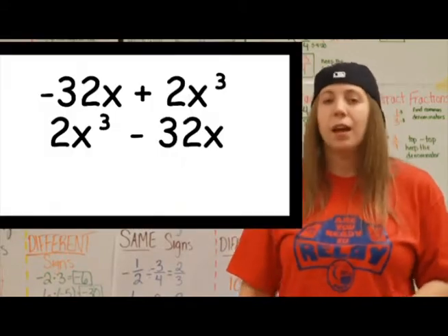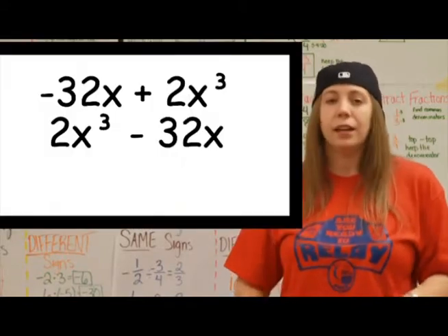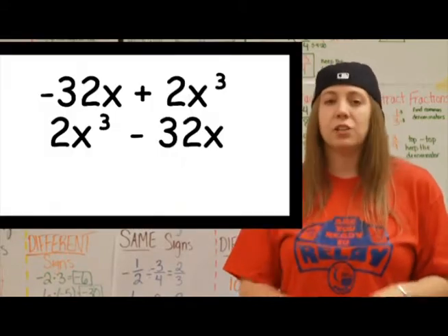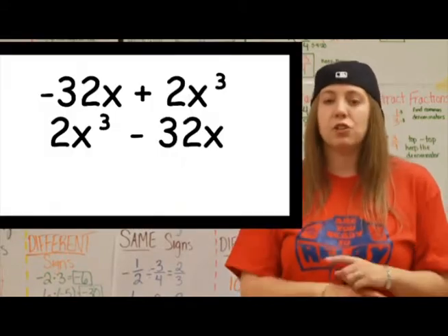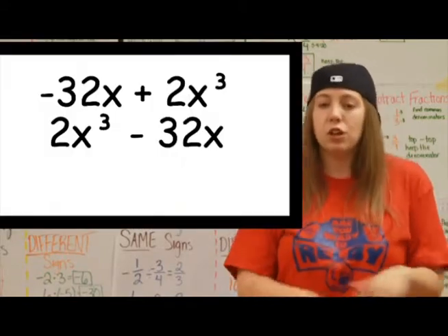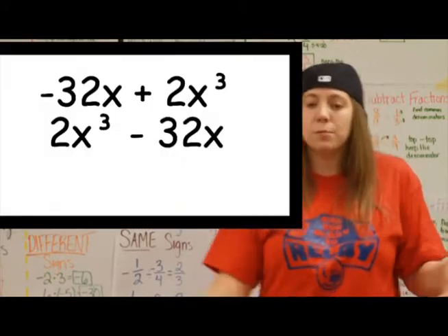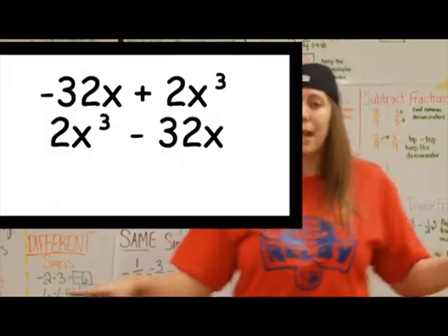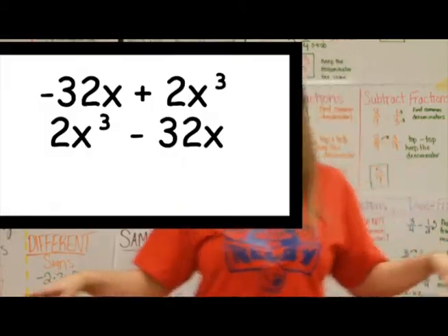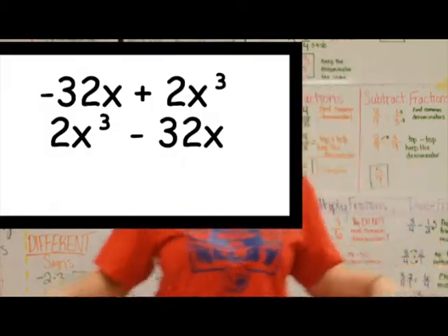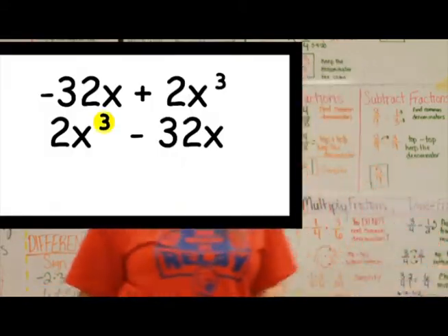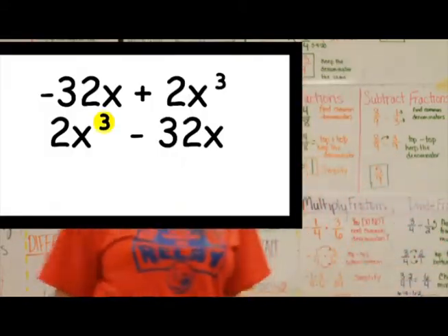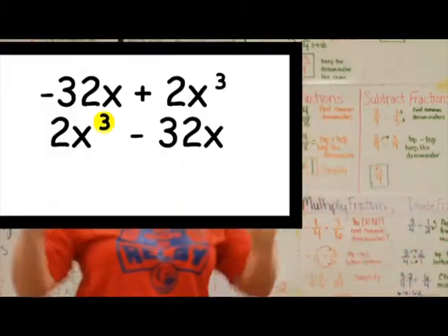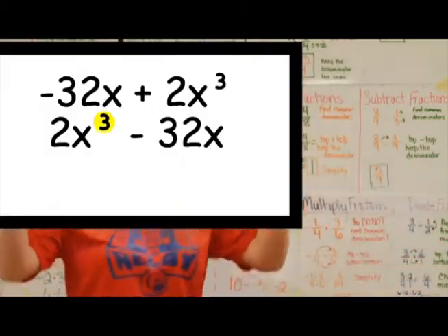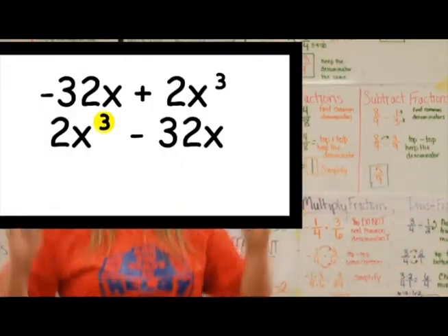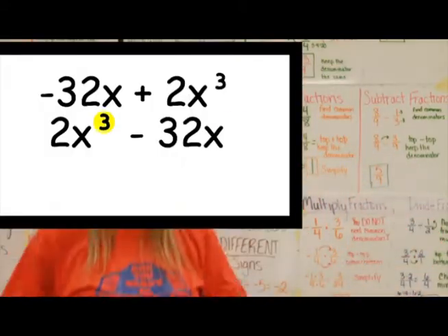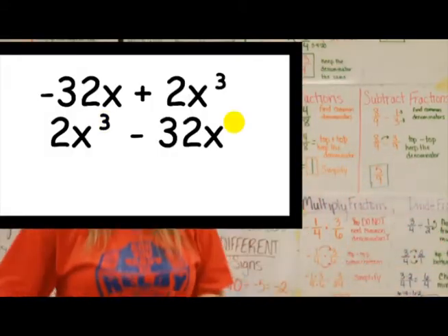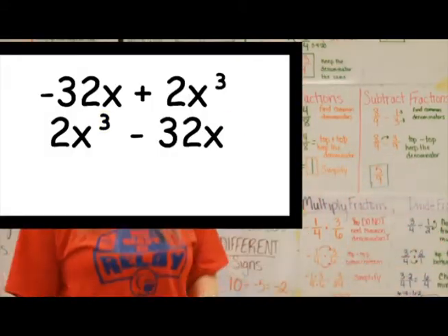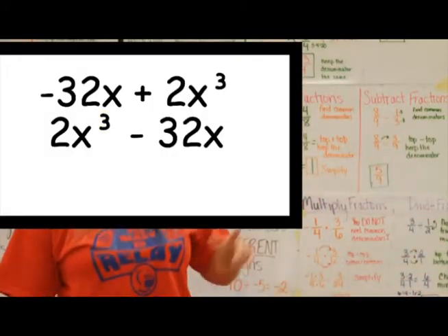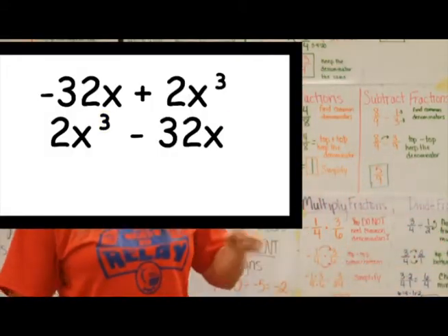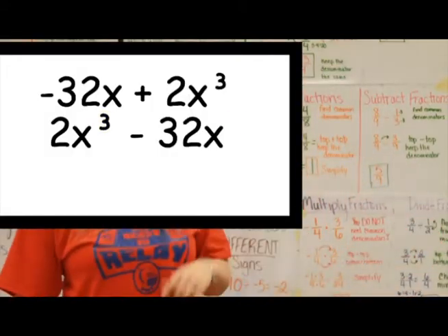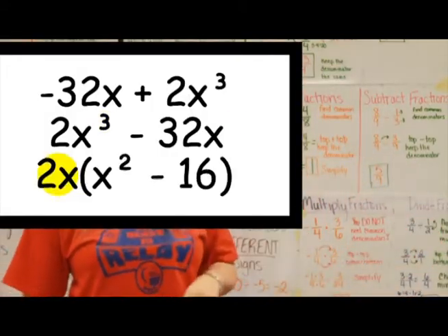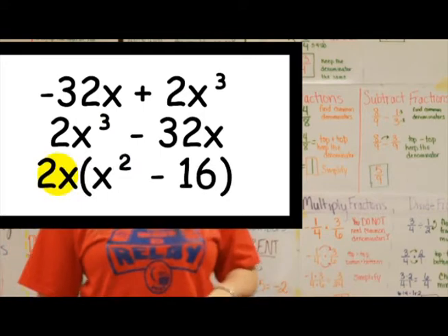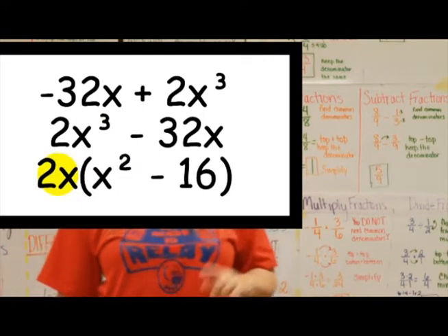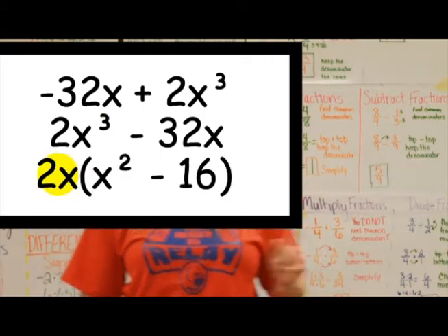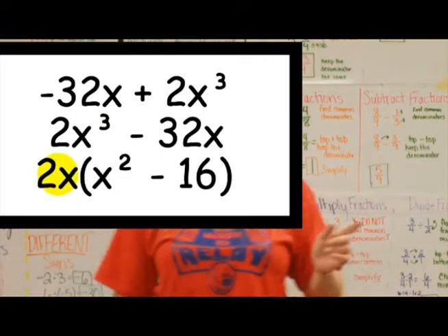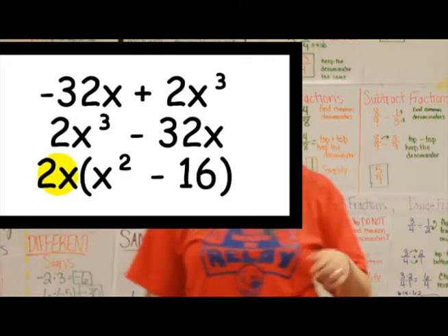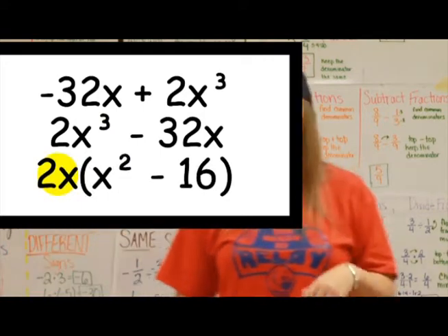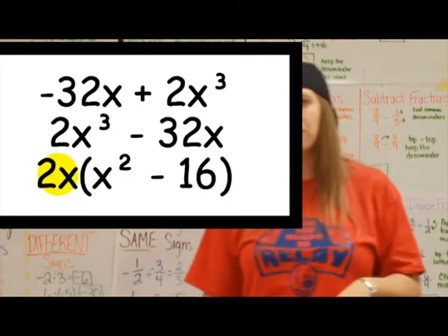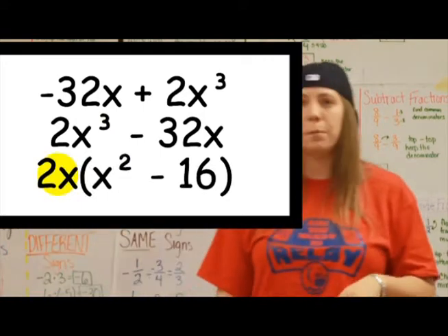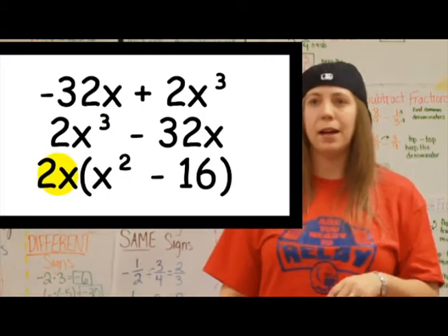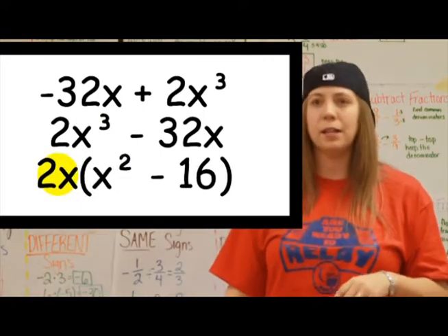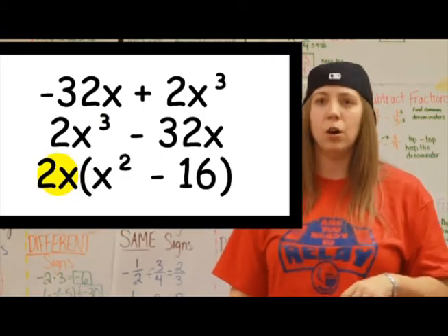Get your terms lined up, make them high or low. Look for a GCF — that's something everybody knows.